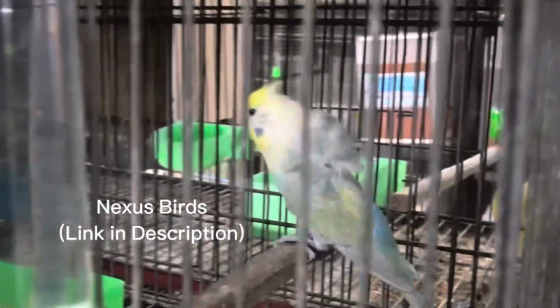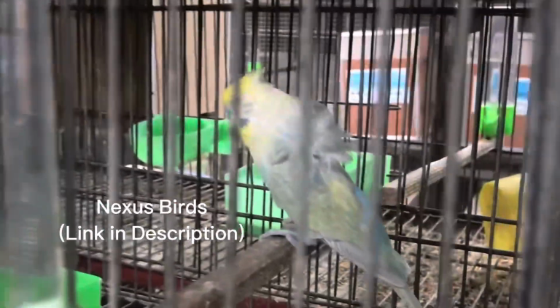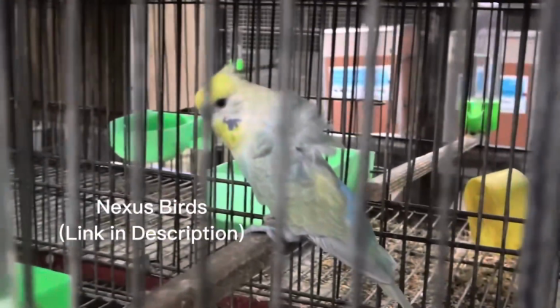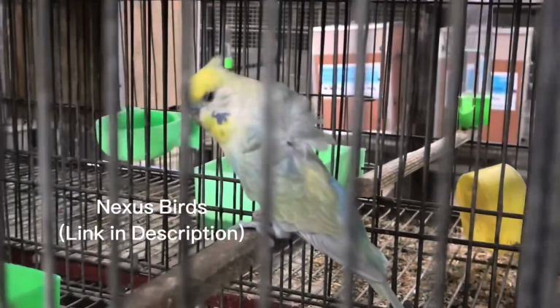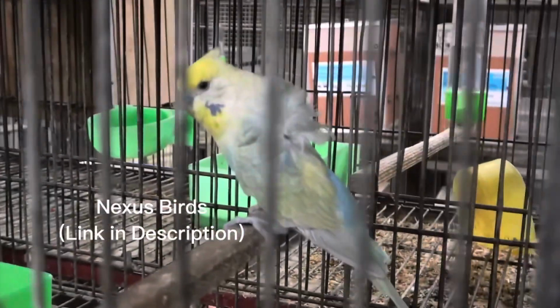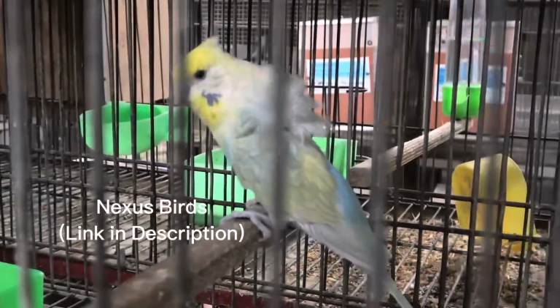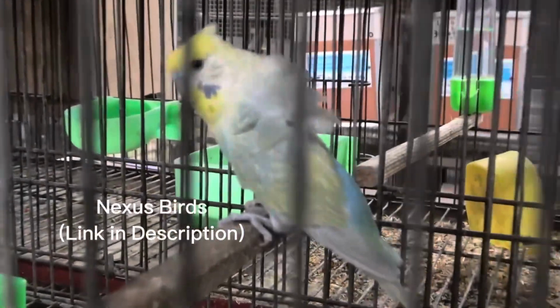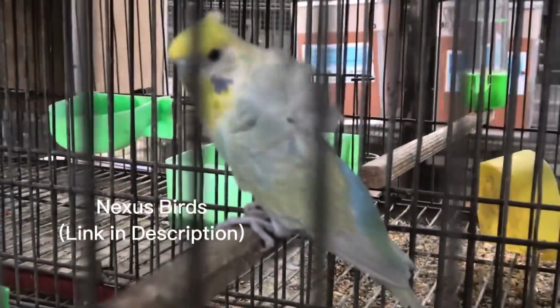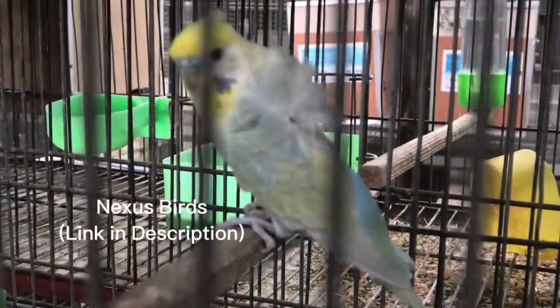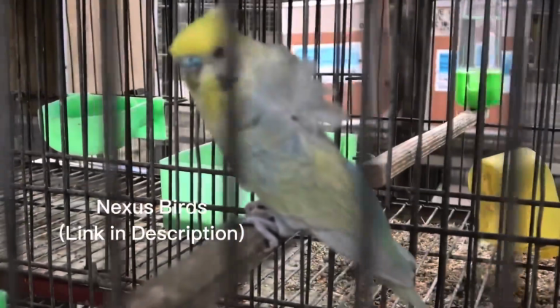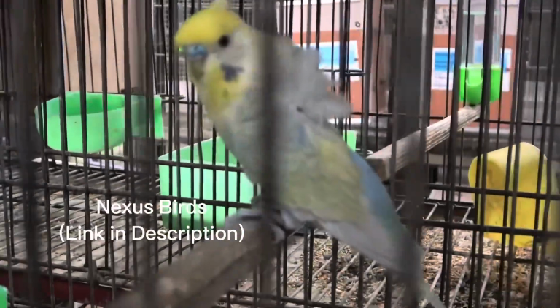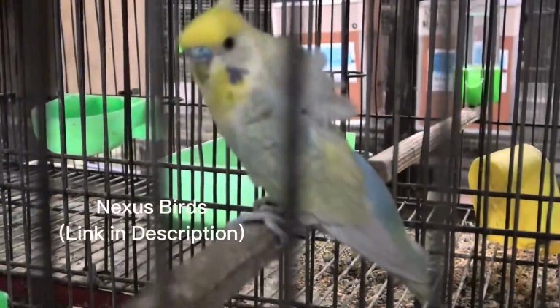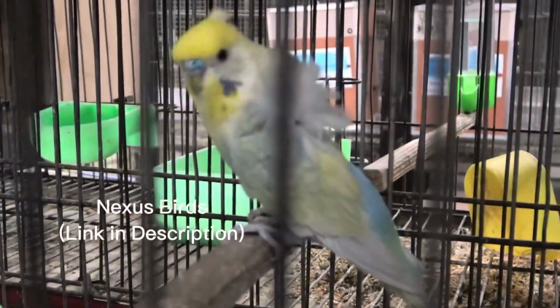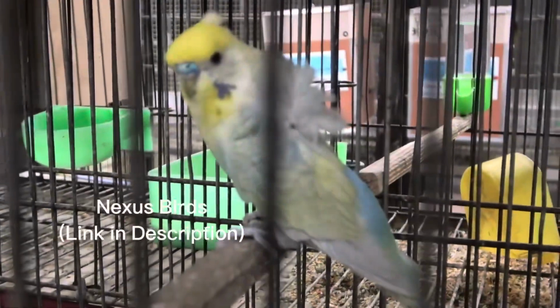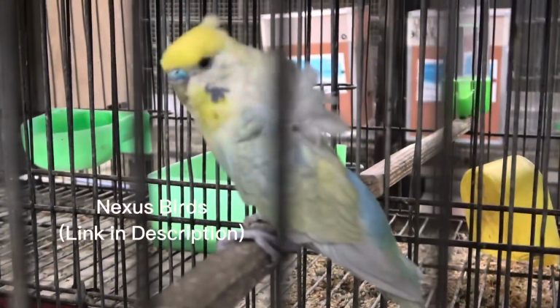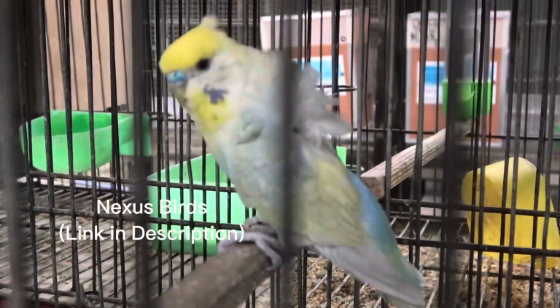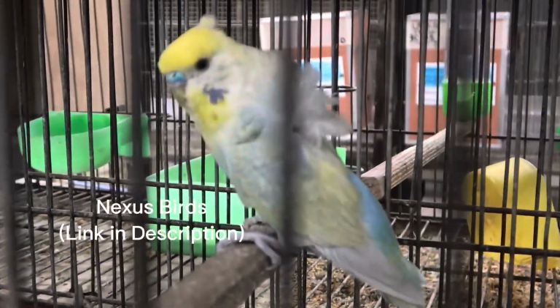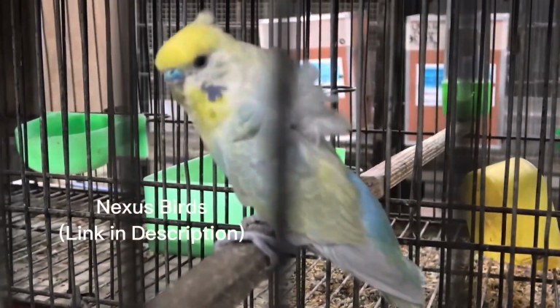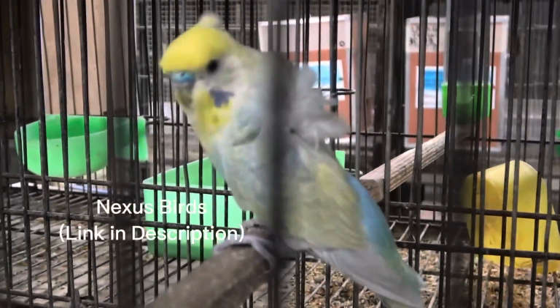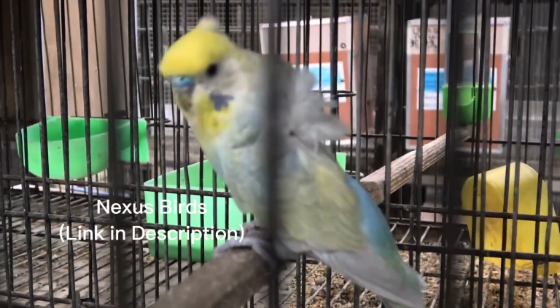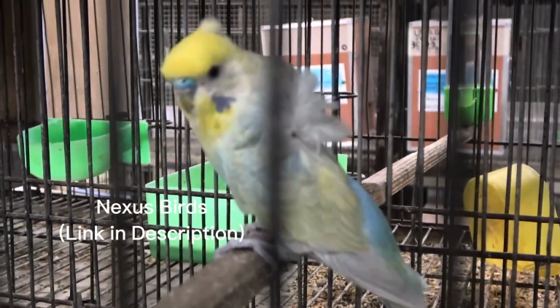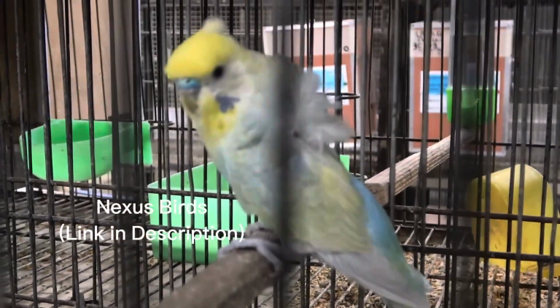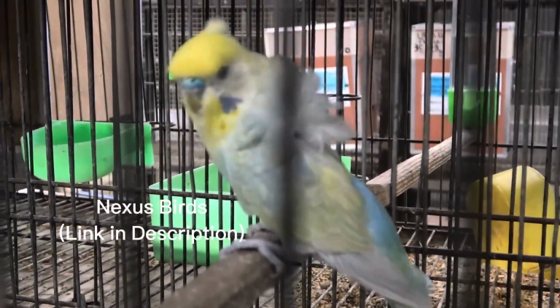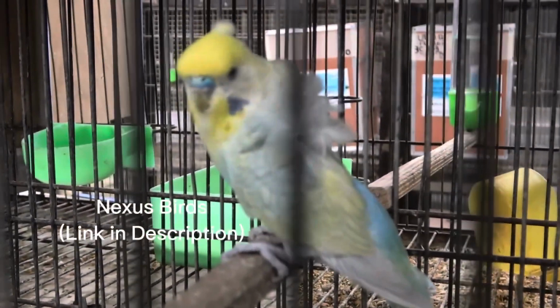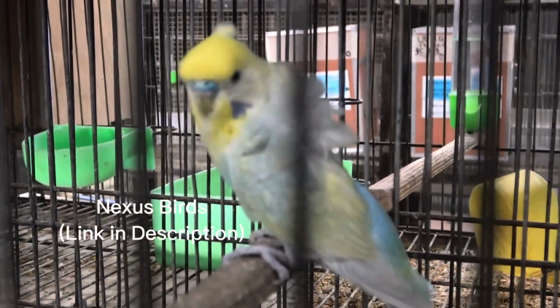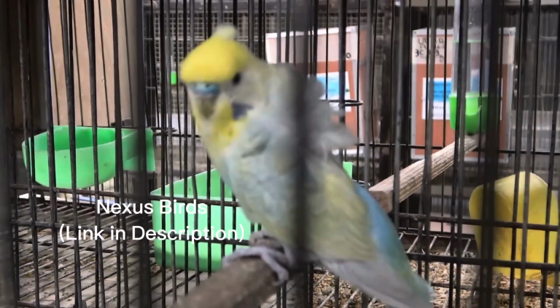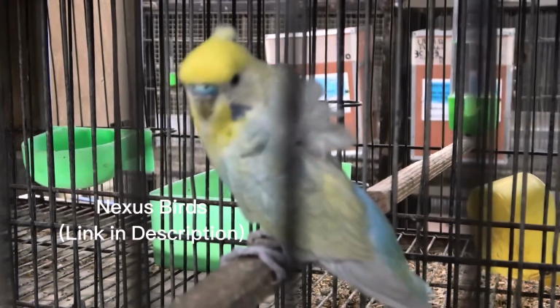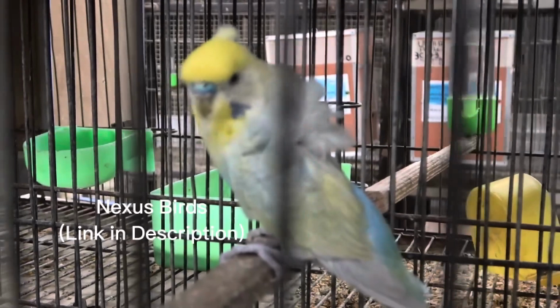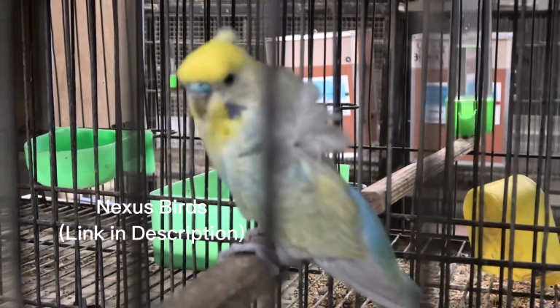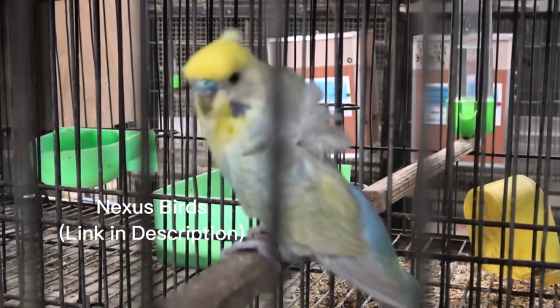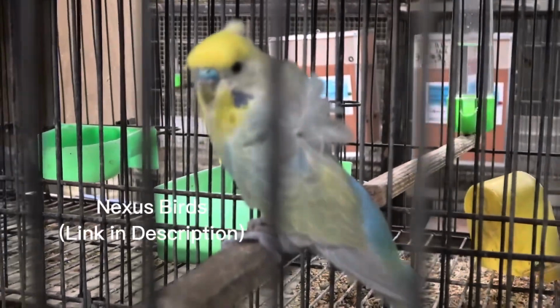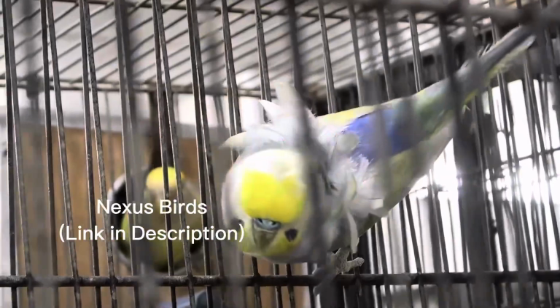Some people may think they can't fly properly, but it does not impede their ability to fly. All you need to do is treat the bird as a normal budgie.